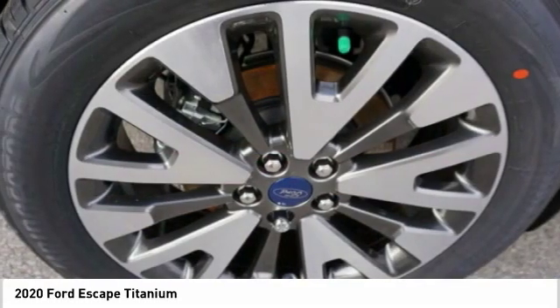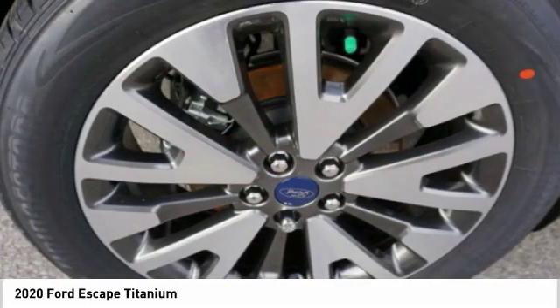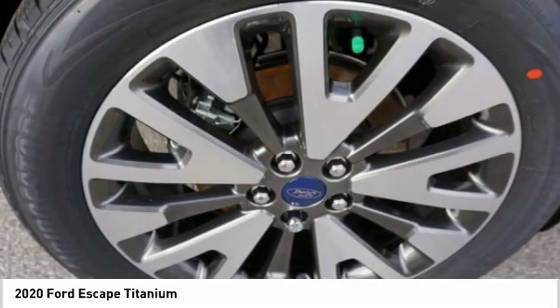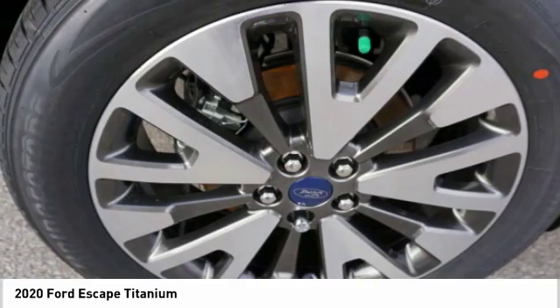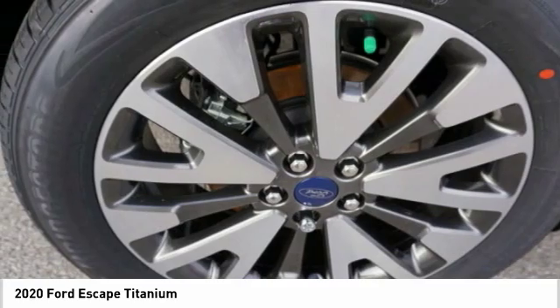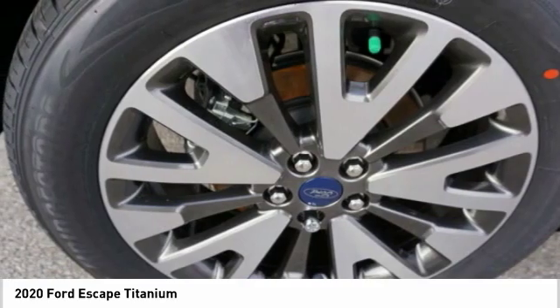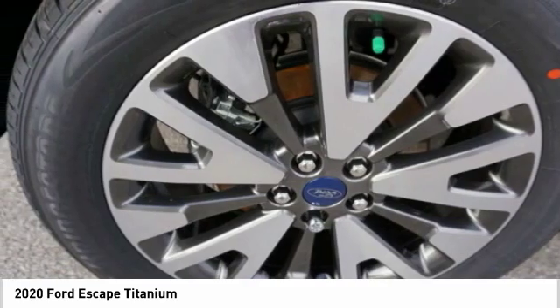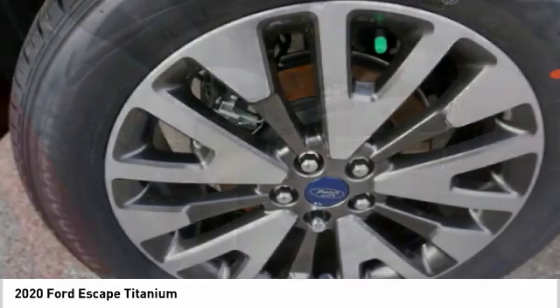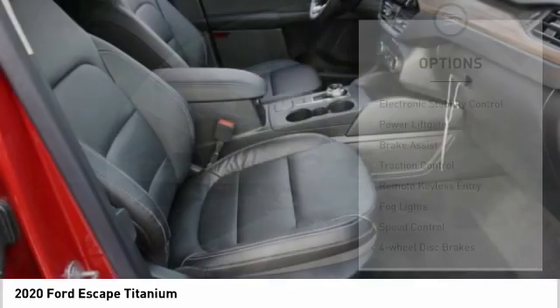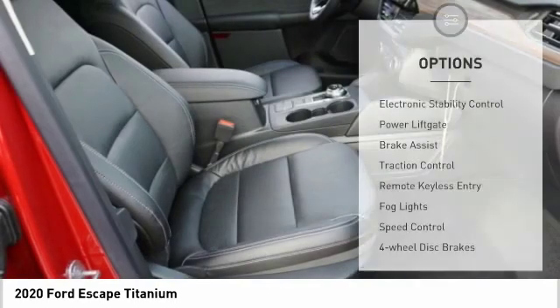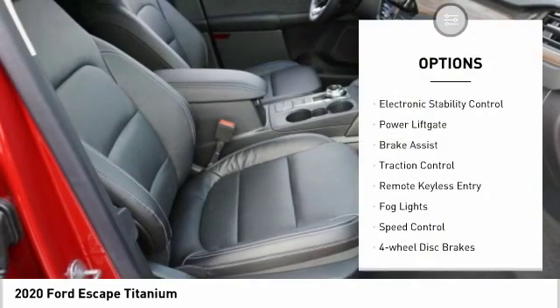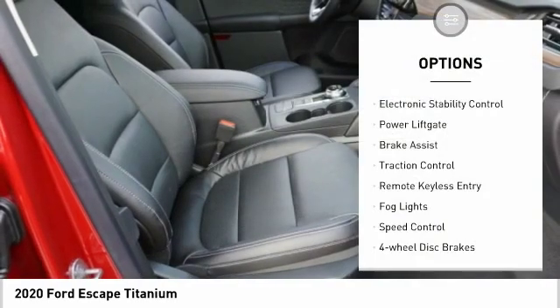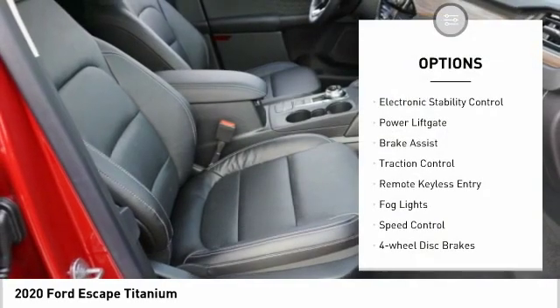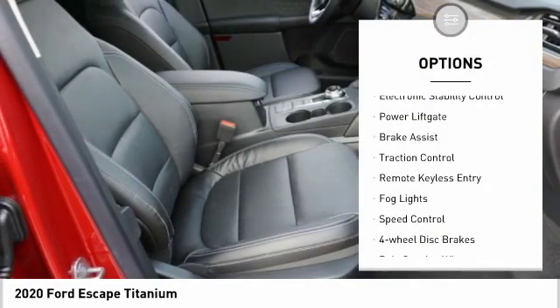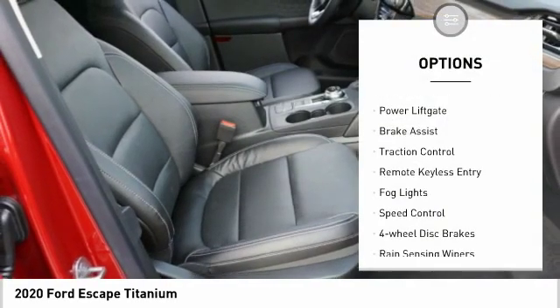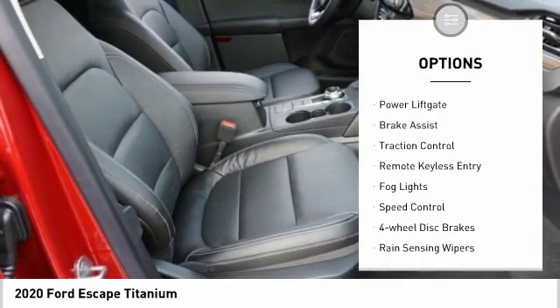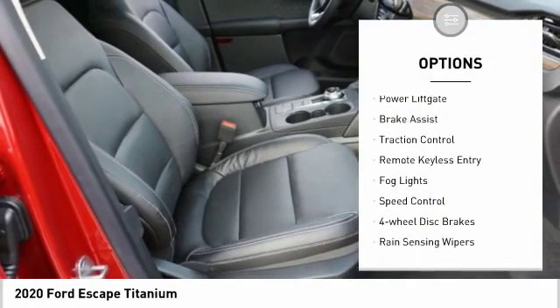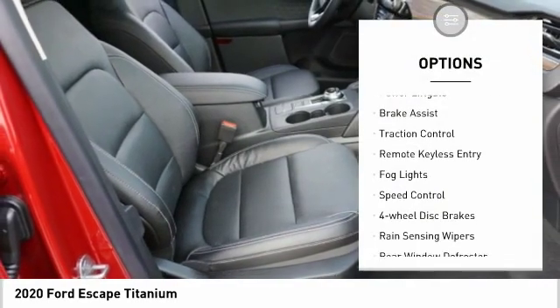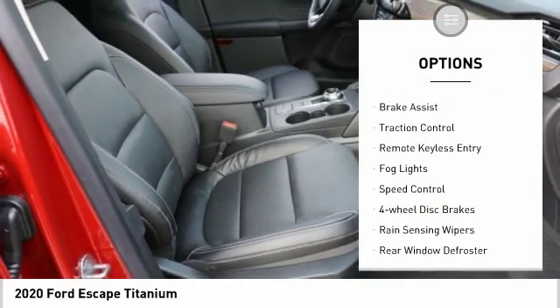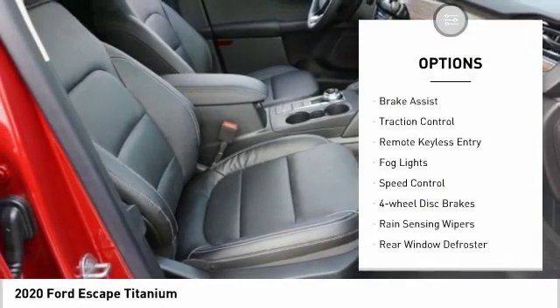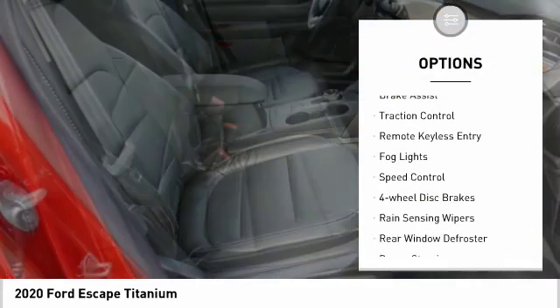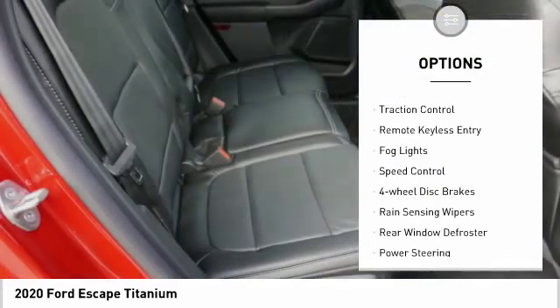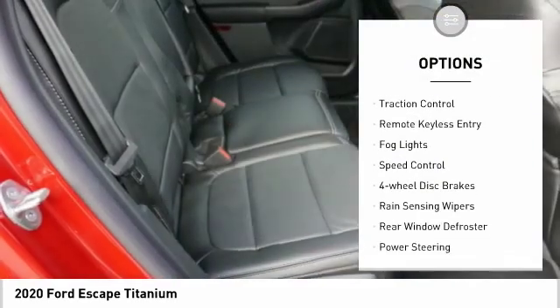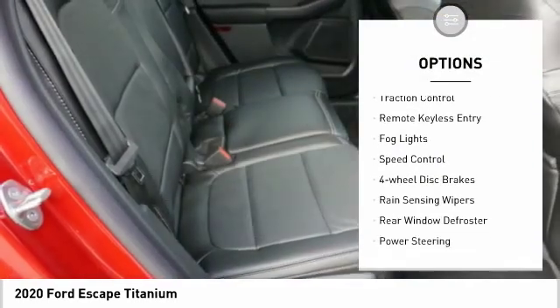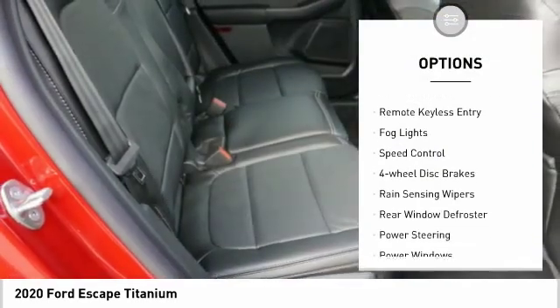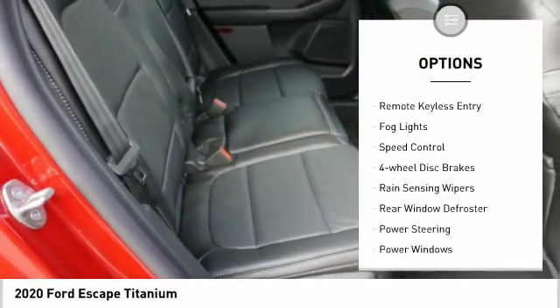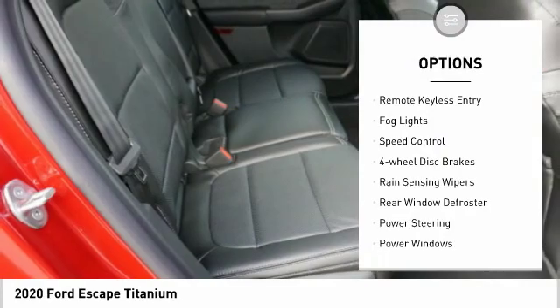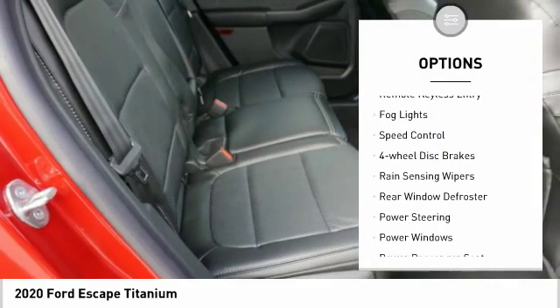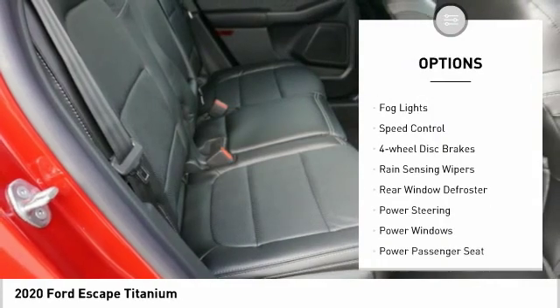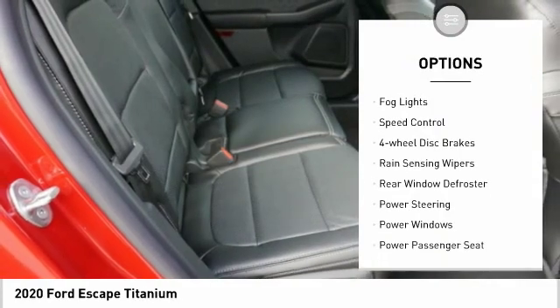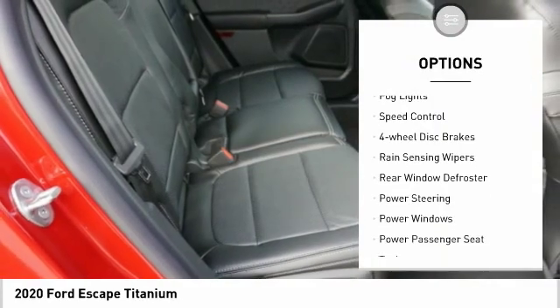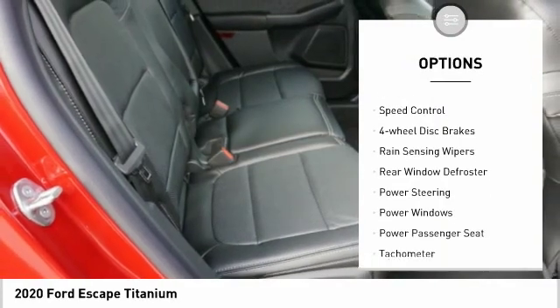Here are some of this vehicle's great options: electronic stability control, power lift gate, brake assist, traction control.